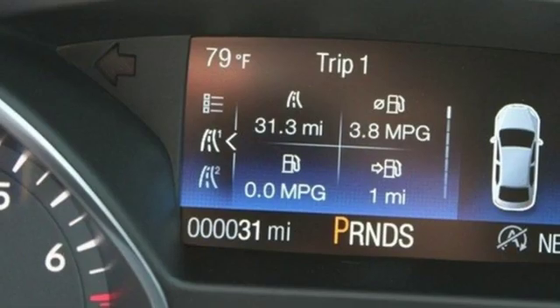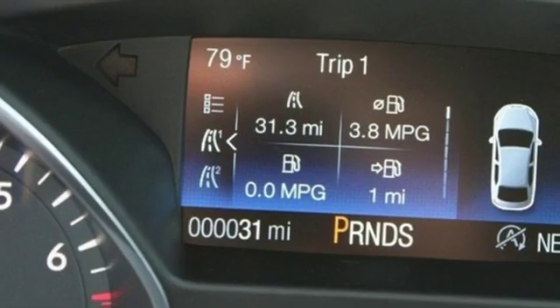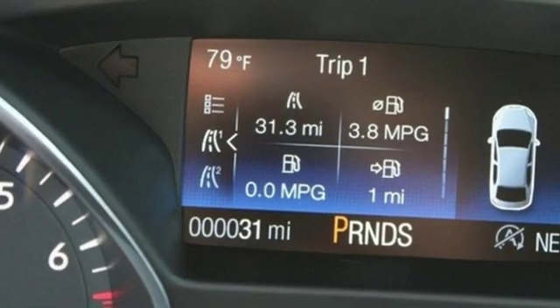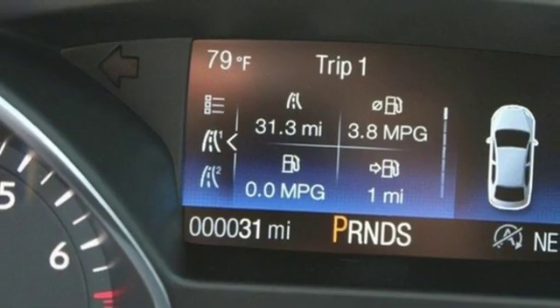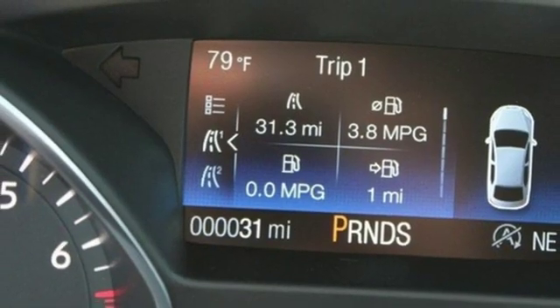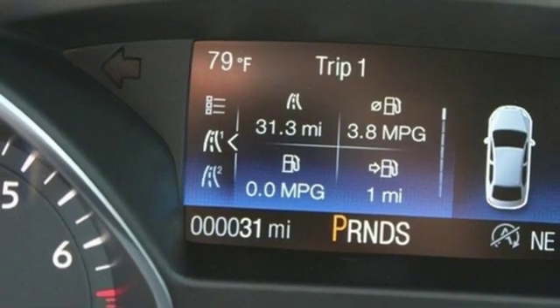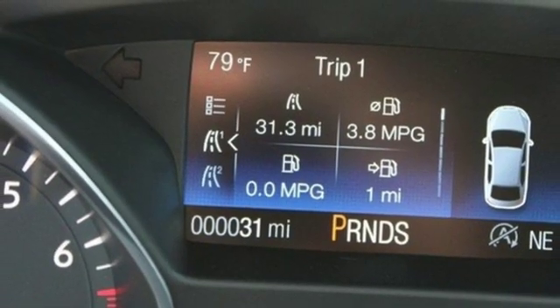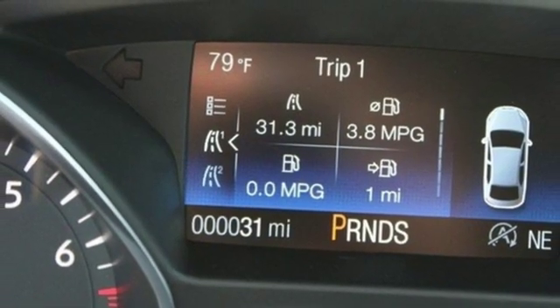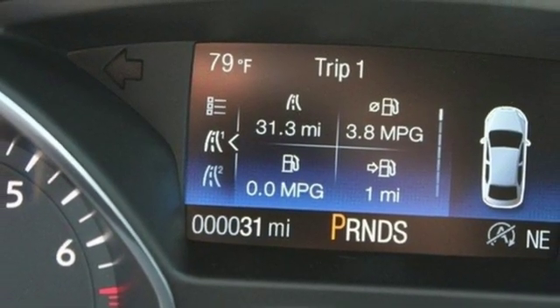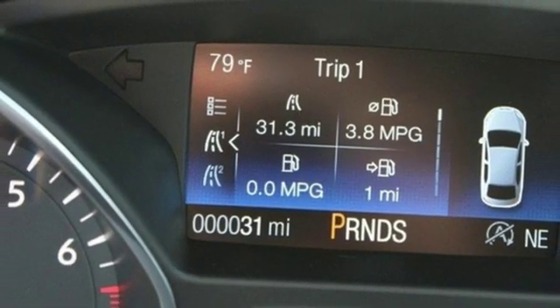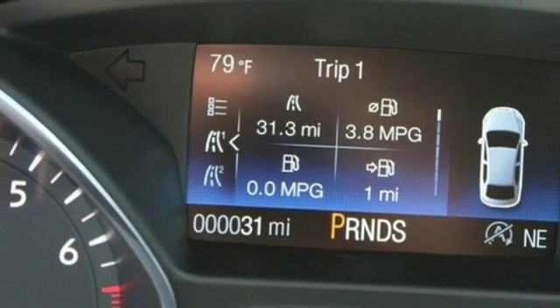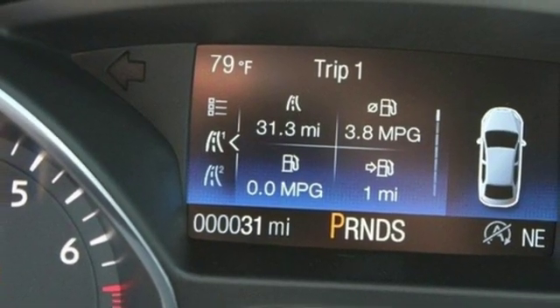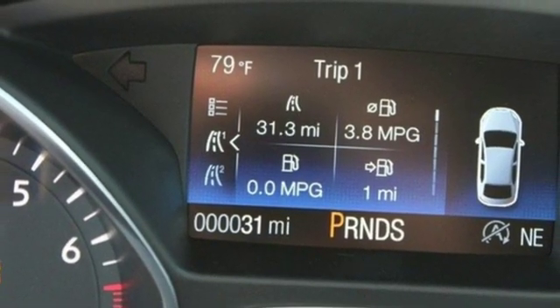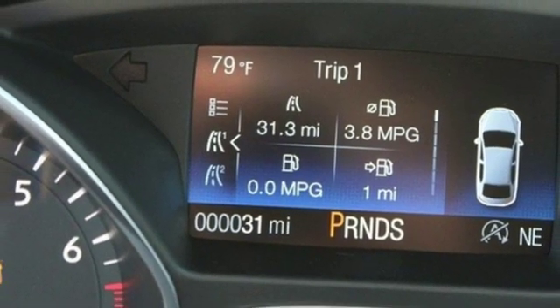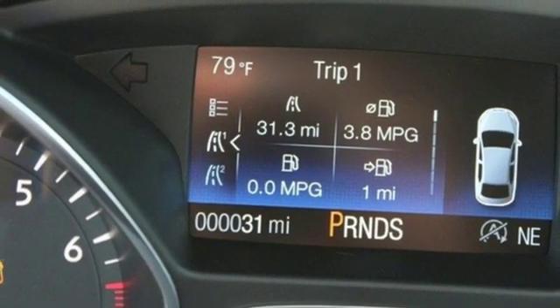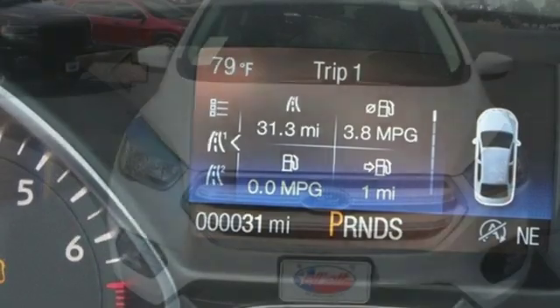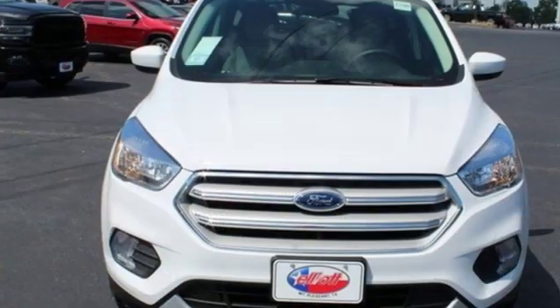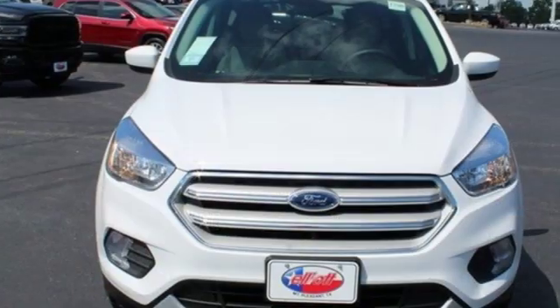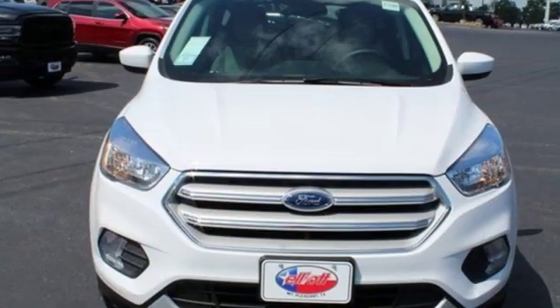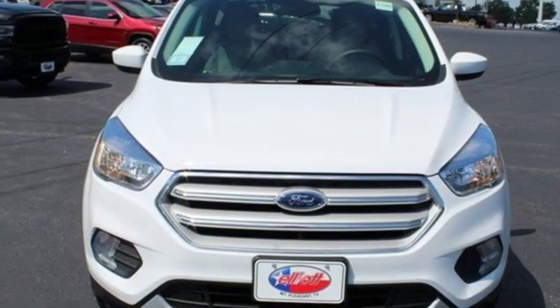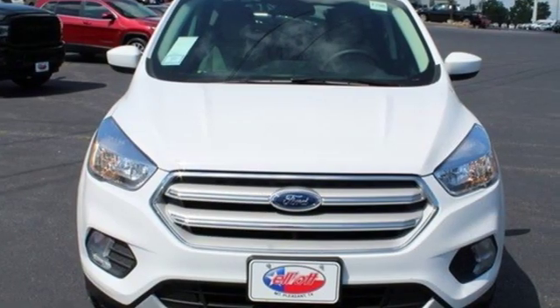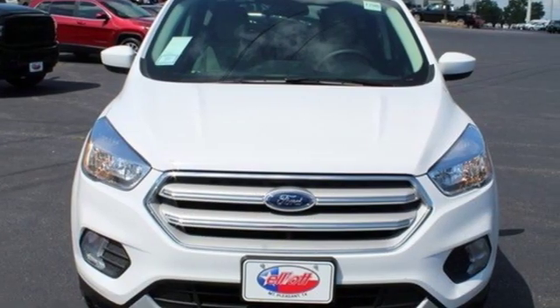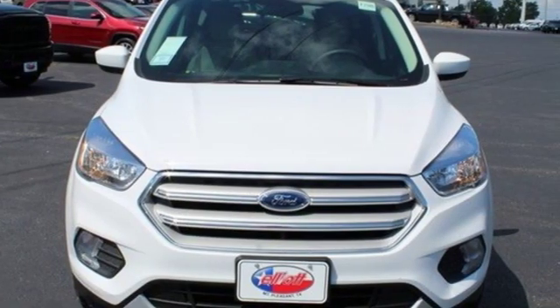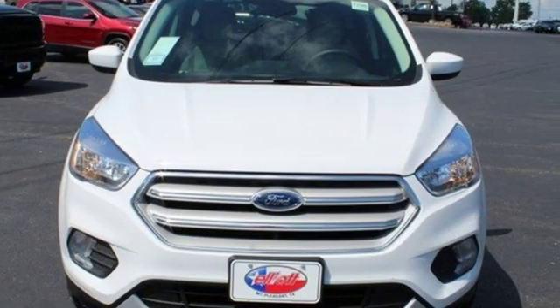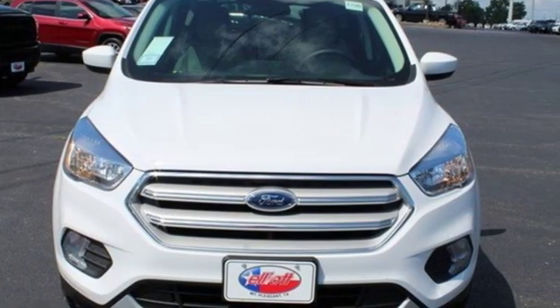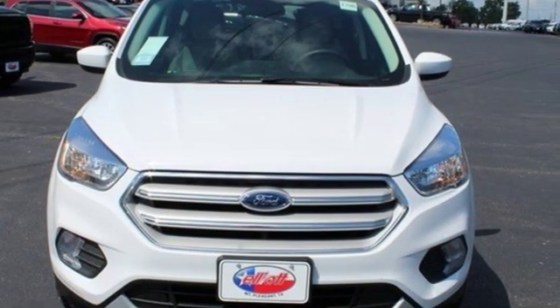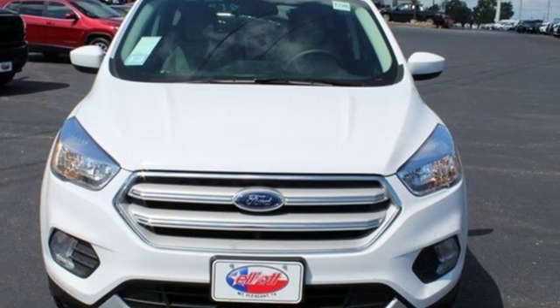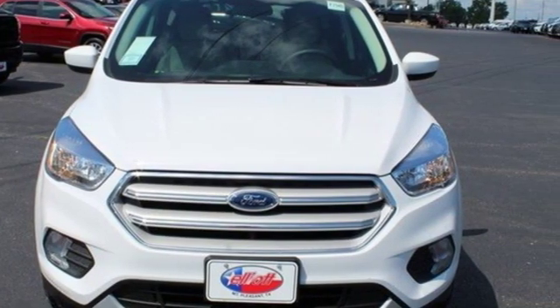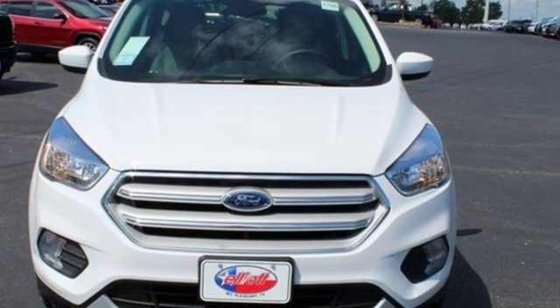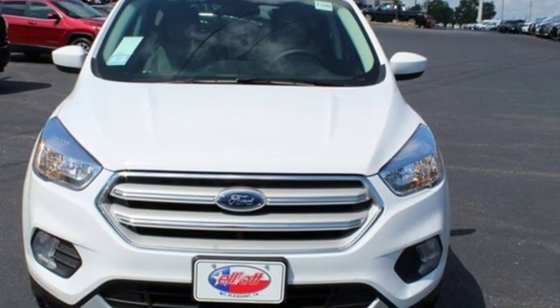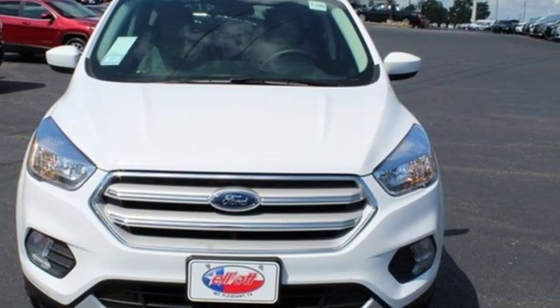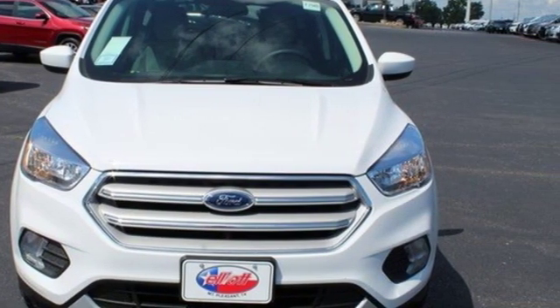They say a journey of a thousand miles begins with one step. Well, in this case, it begins with a test drive. Start your next adventure today.